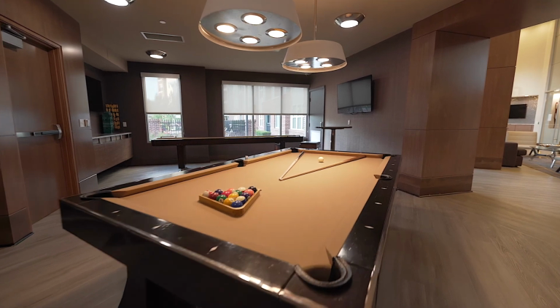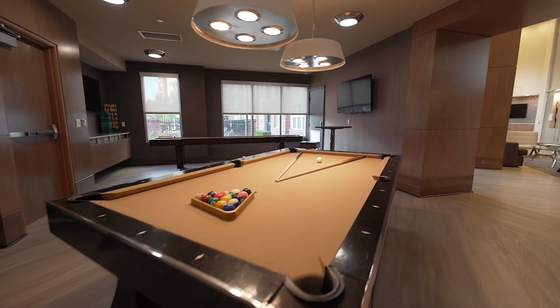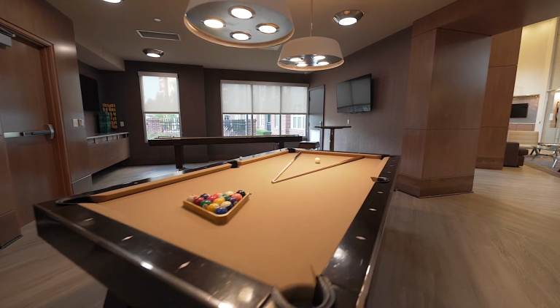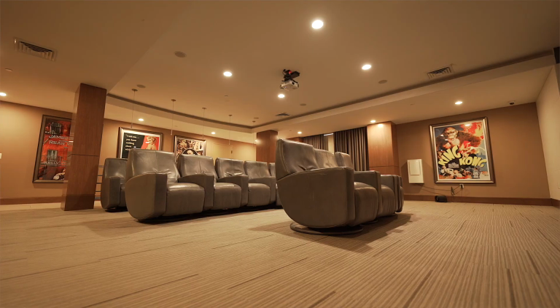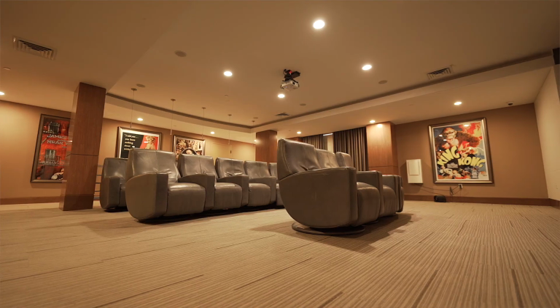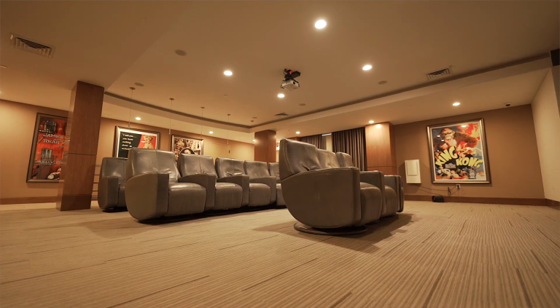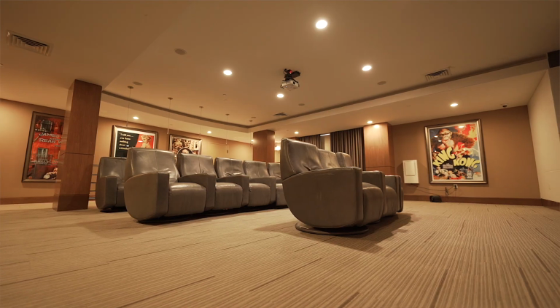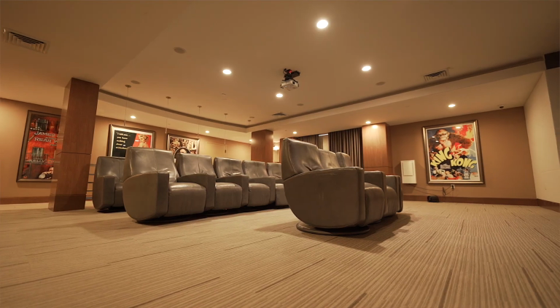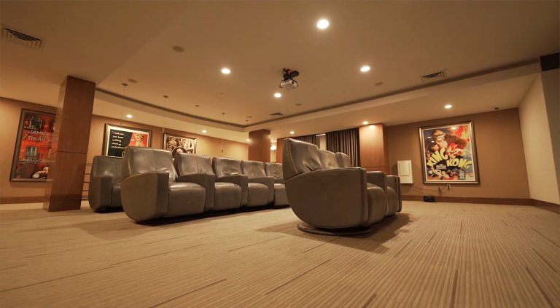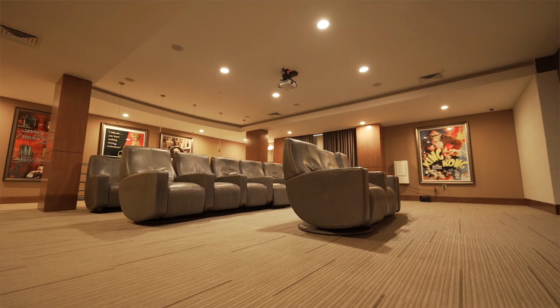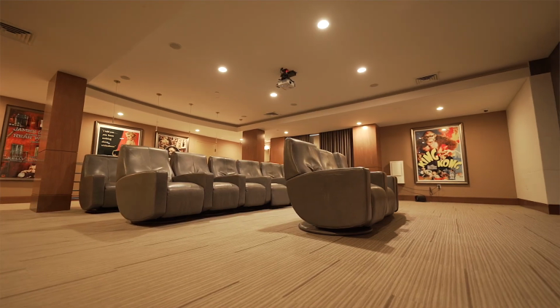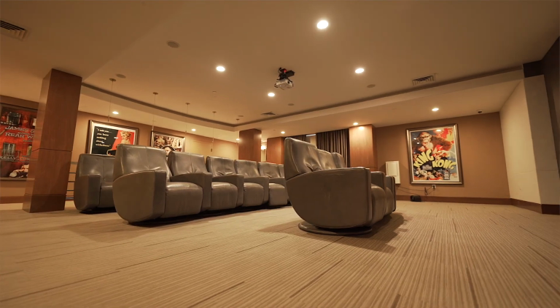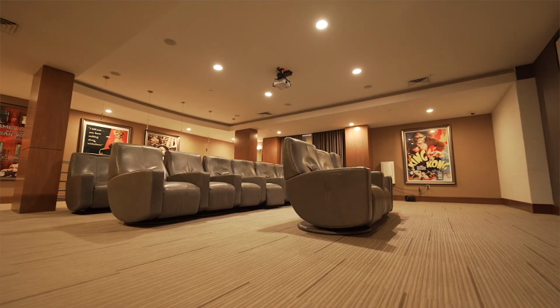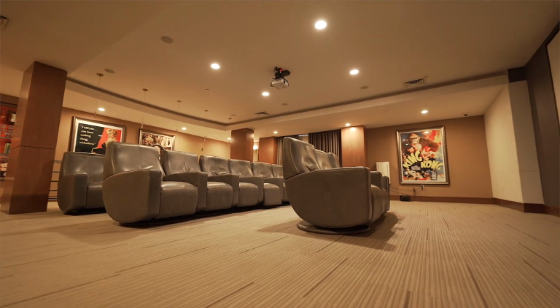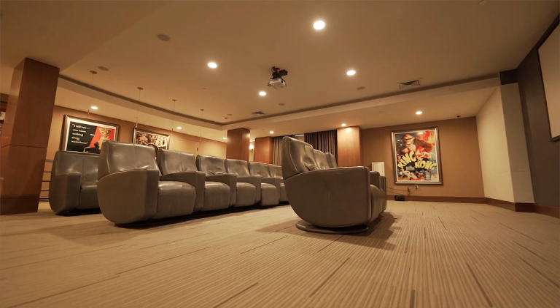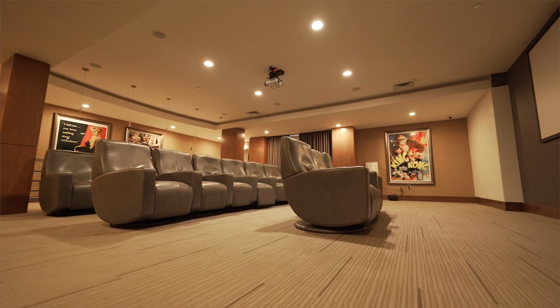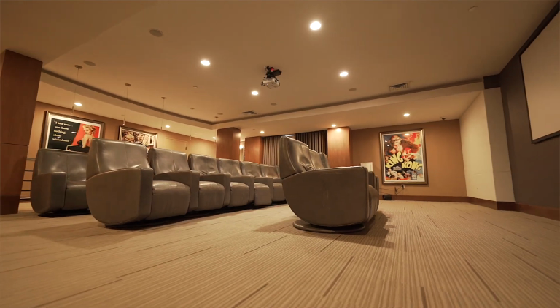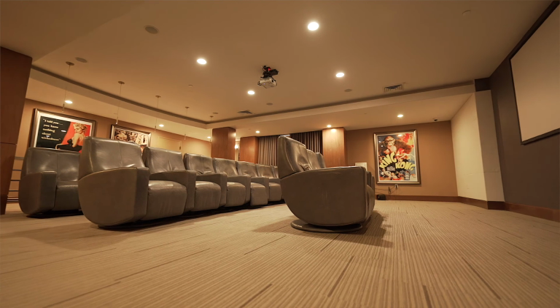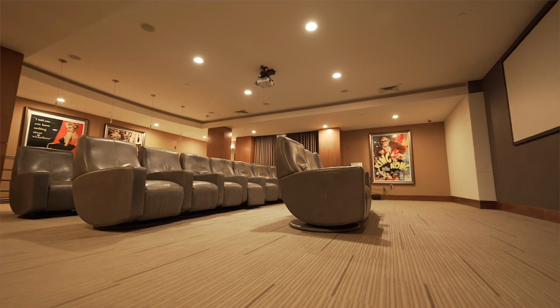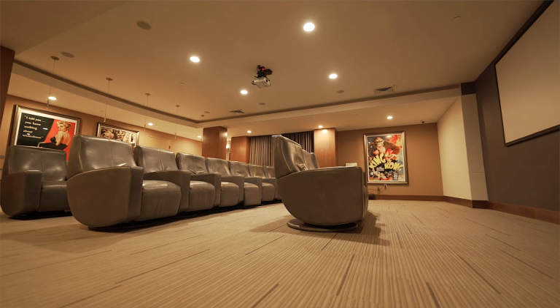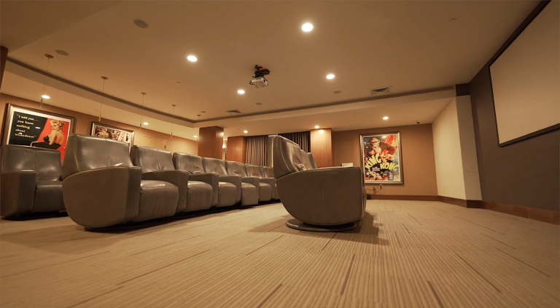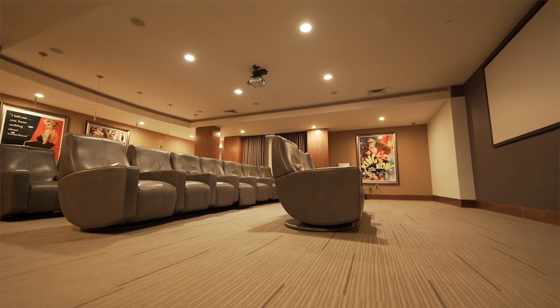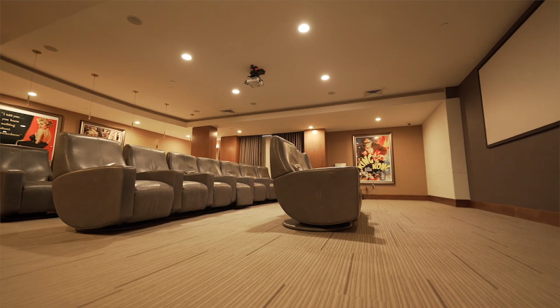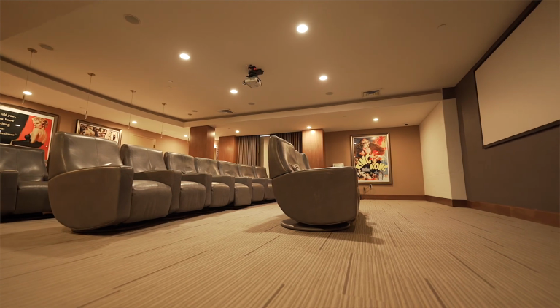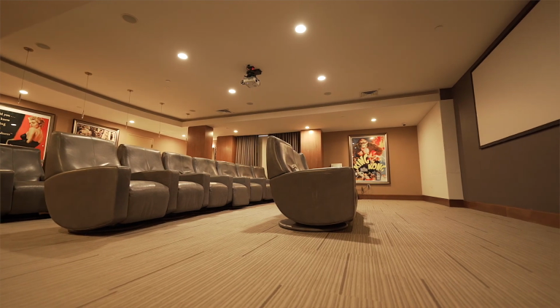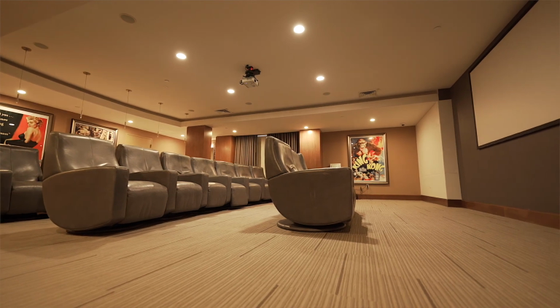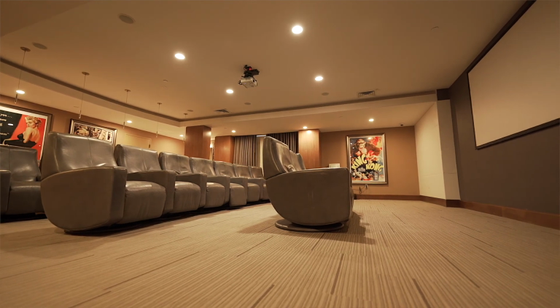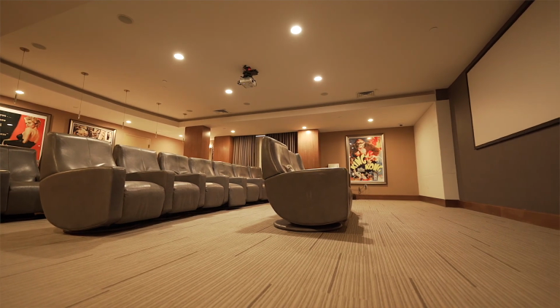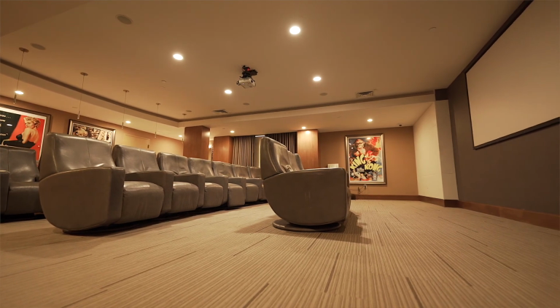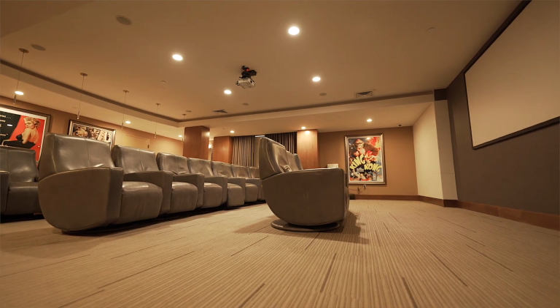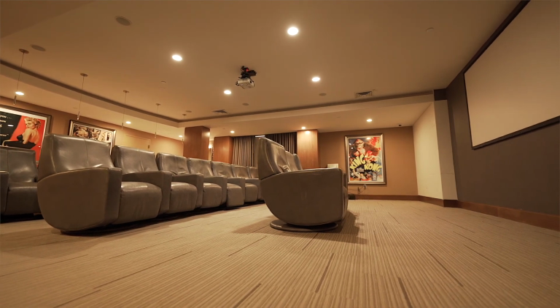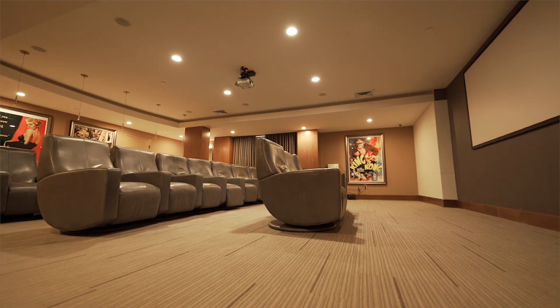Our movie theater is a great space to sit back and relax in our reclining chairs while watching your favorite show or movie.